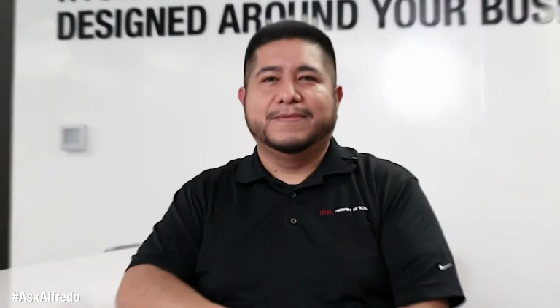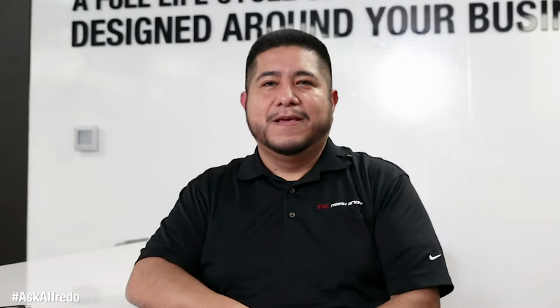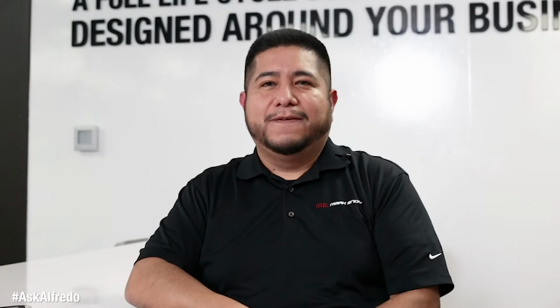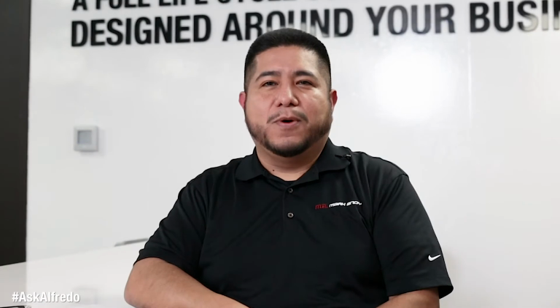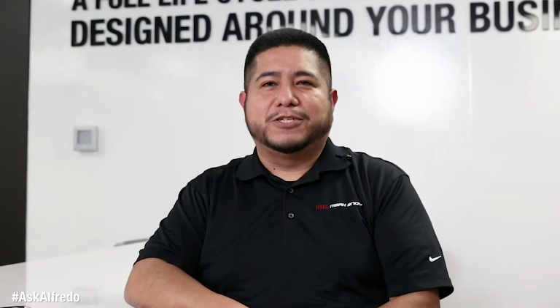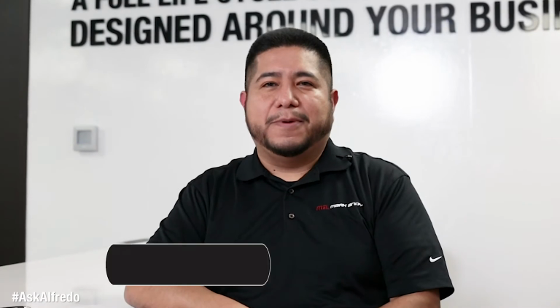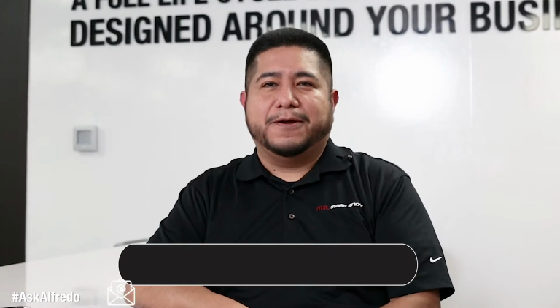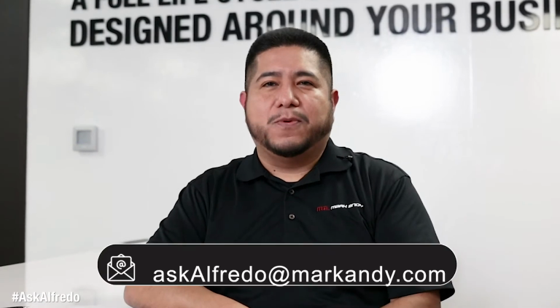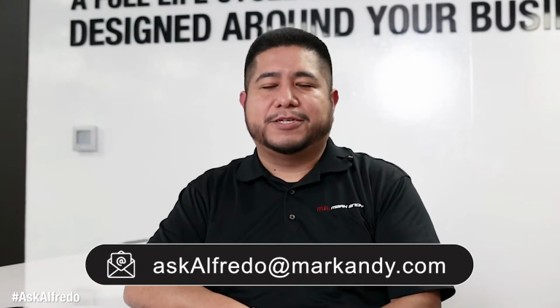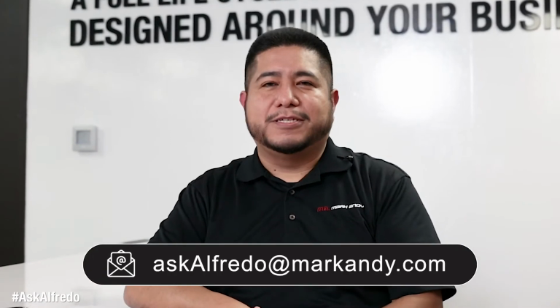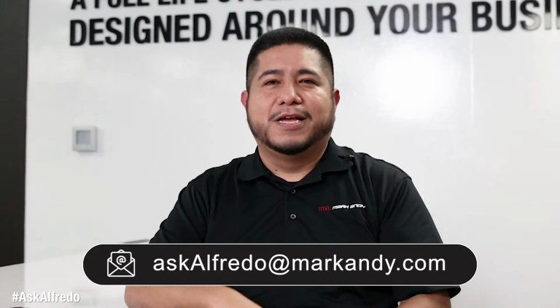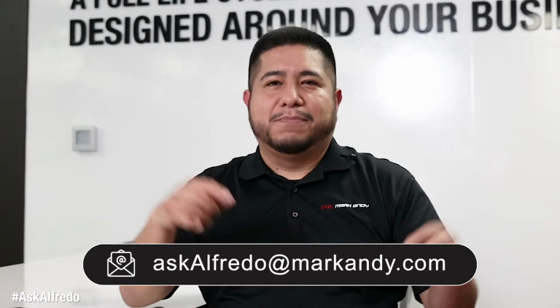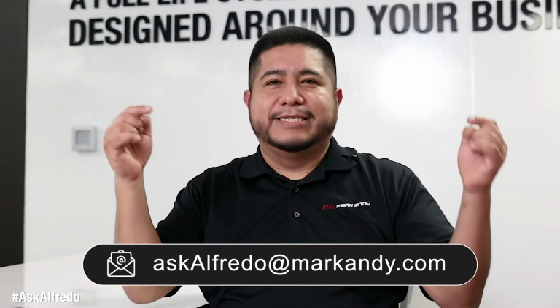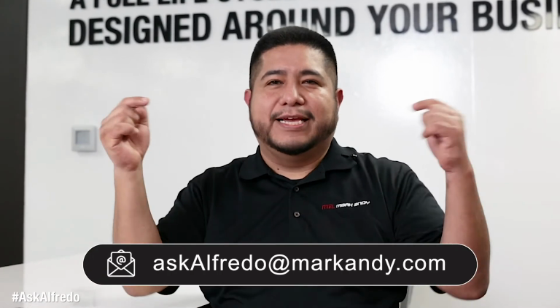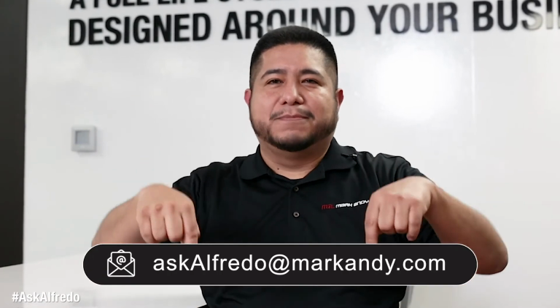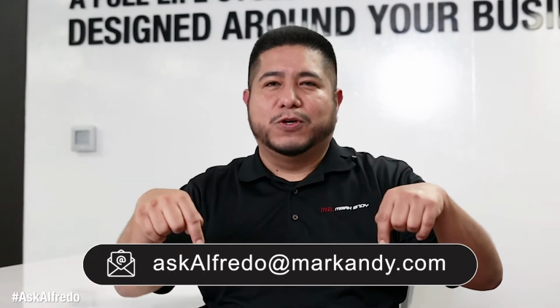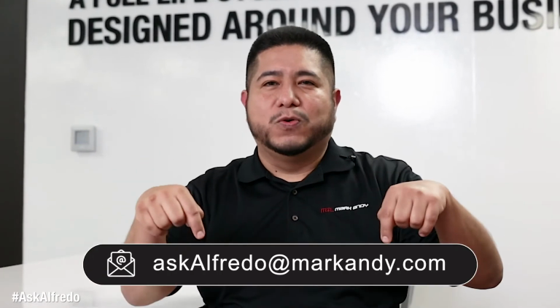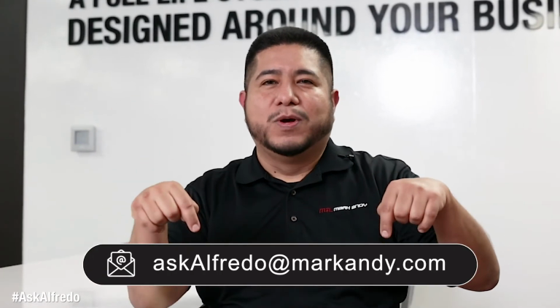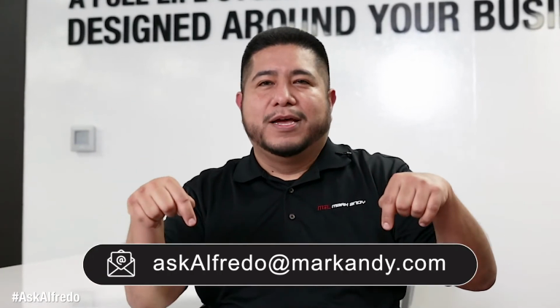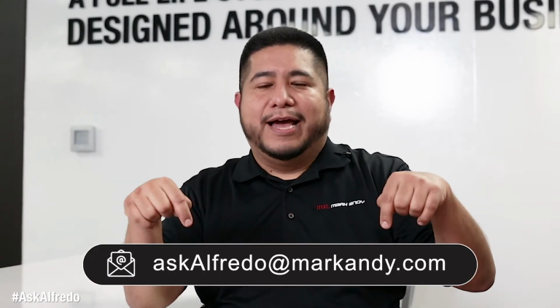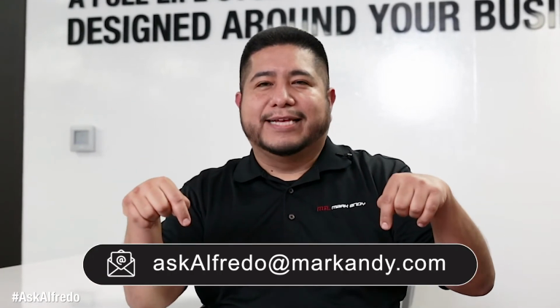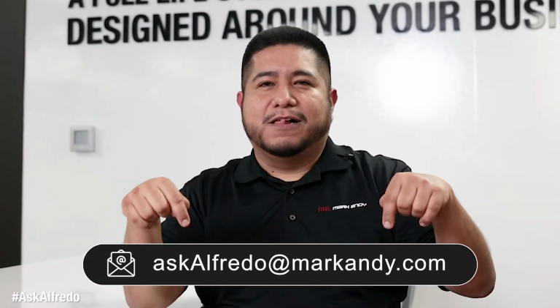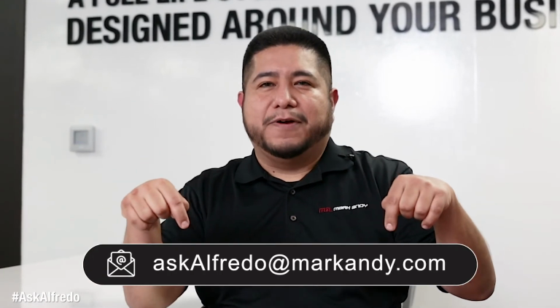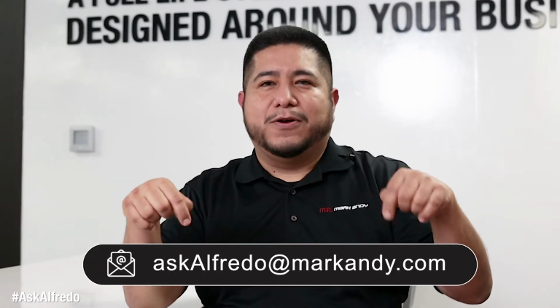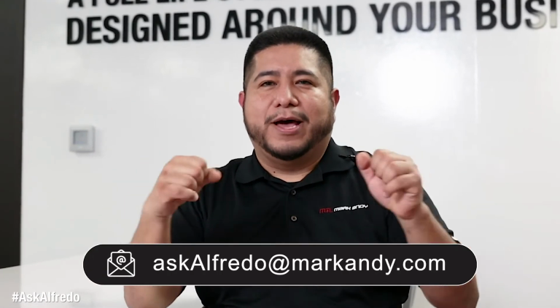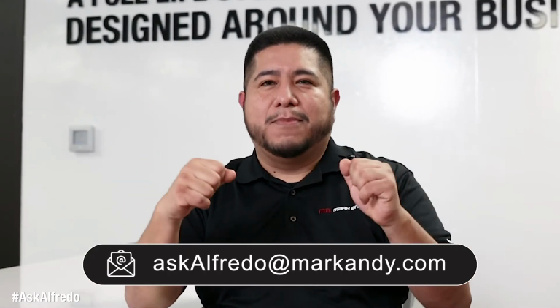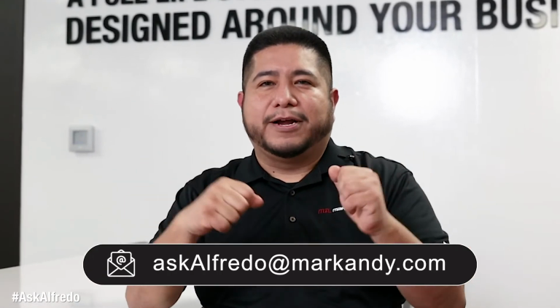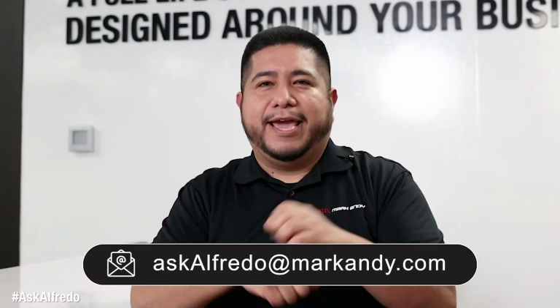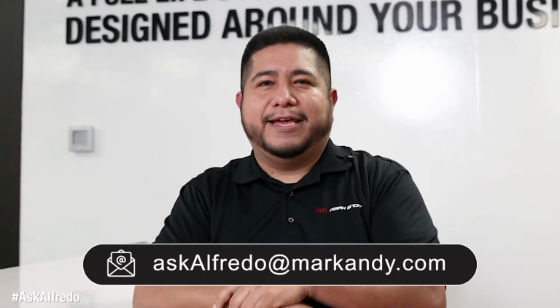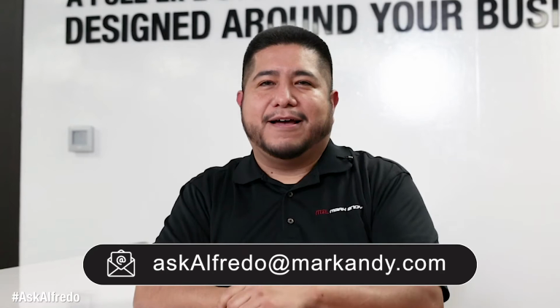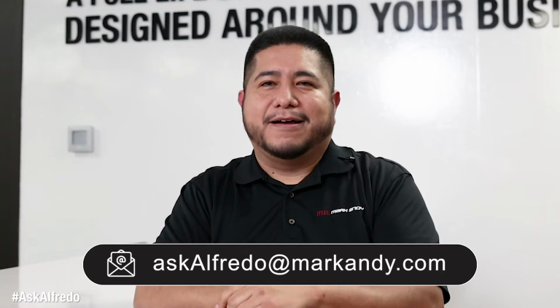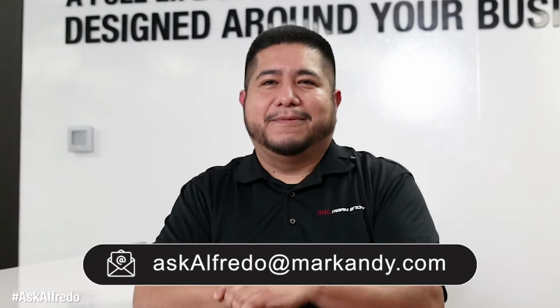If you want to submit your questions, please send them to askalfredo@markandy.com.